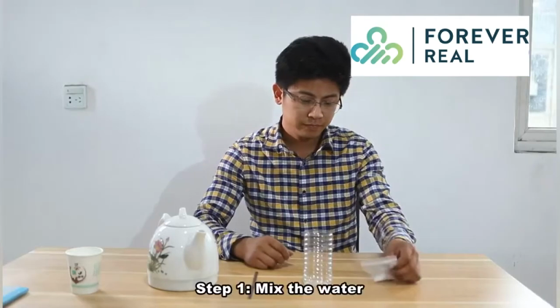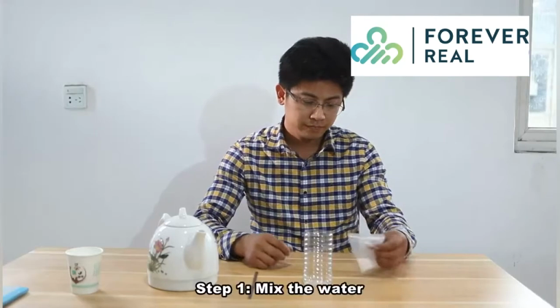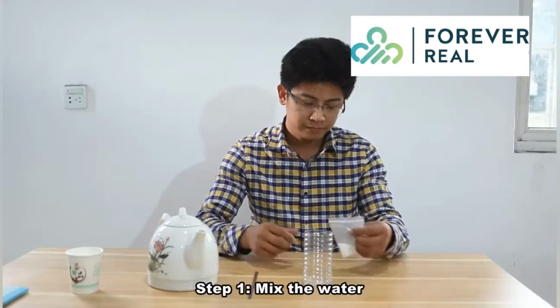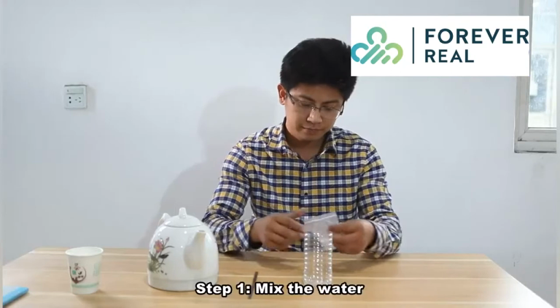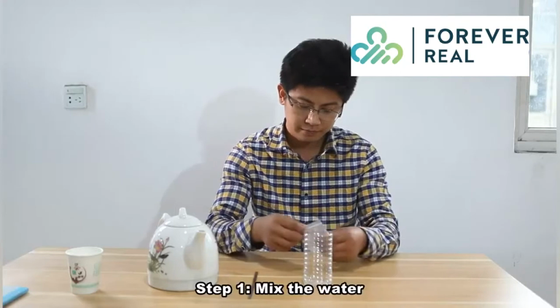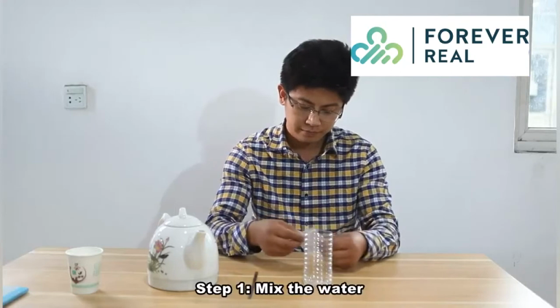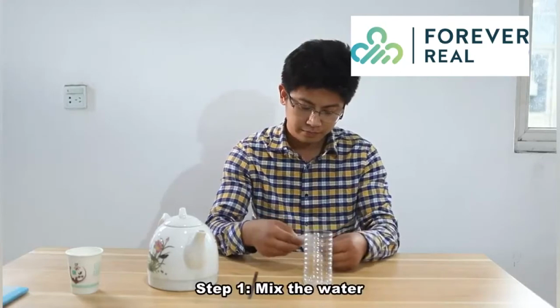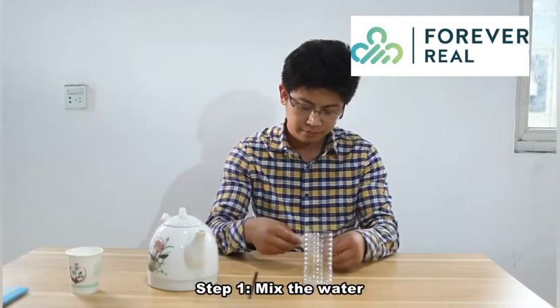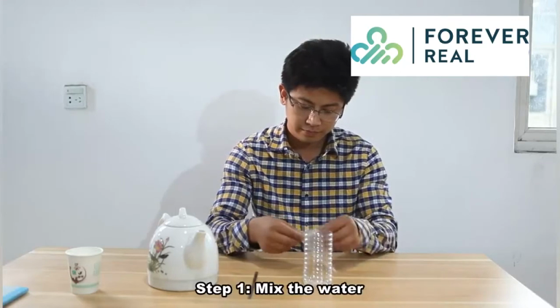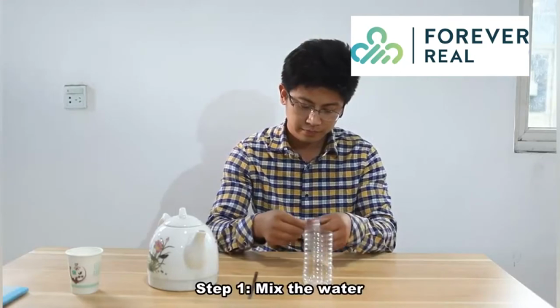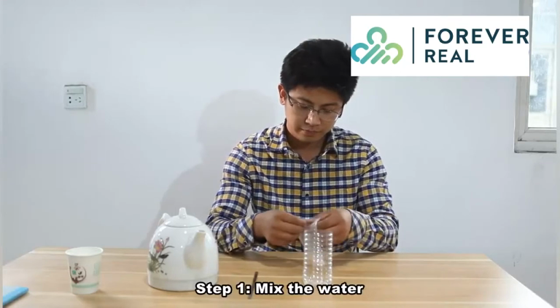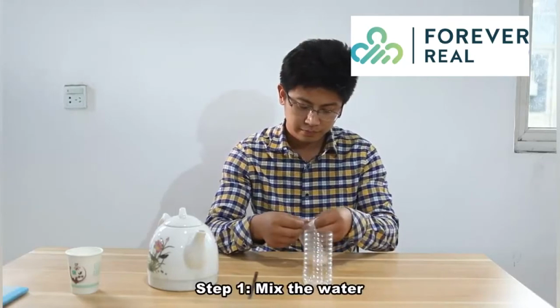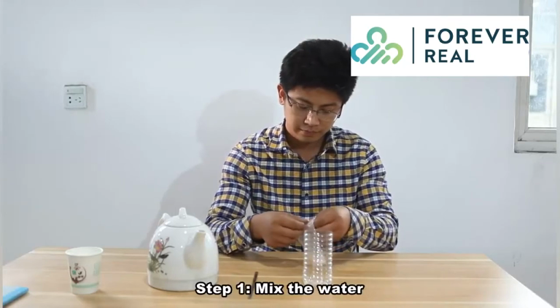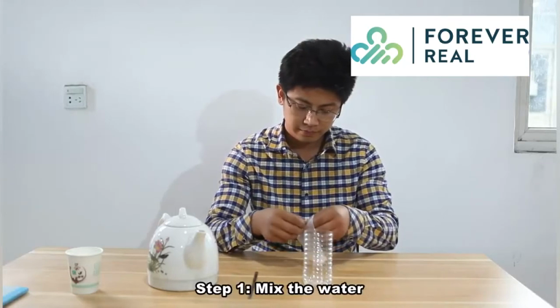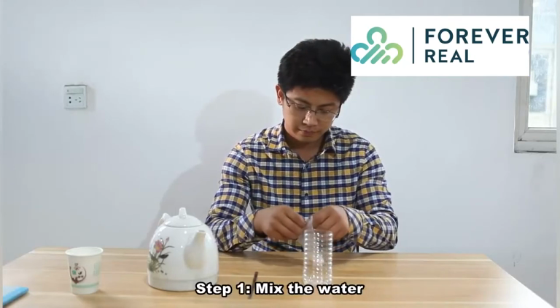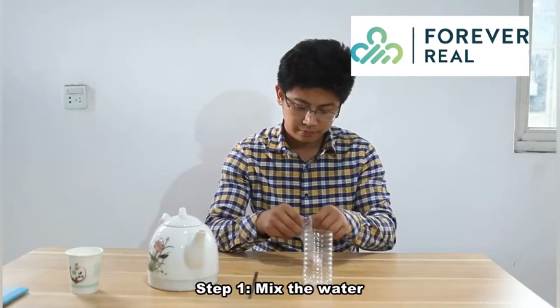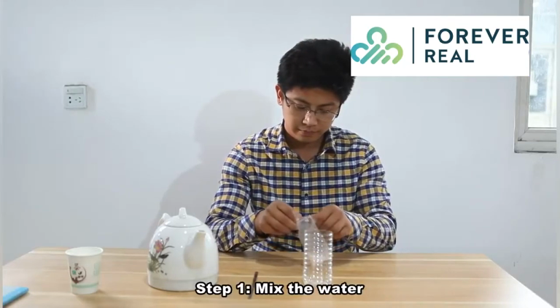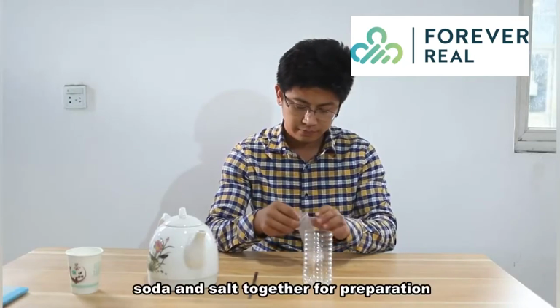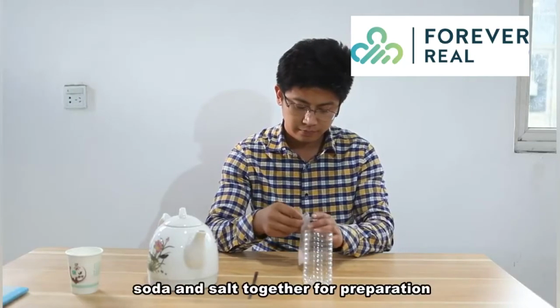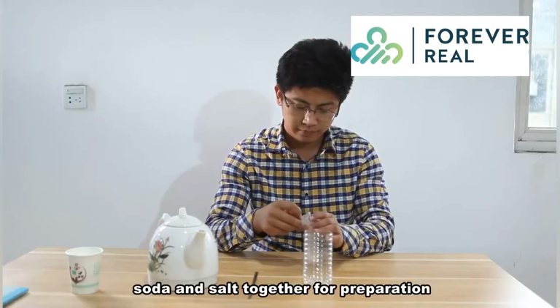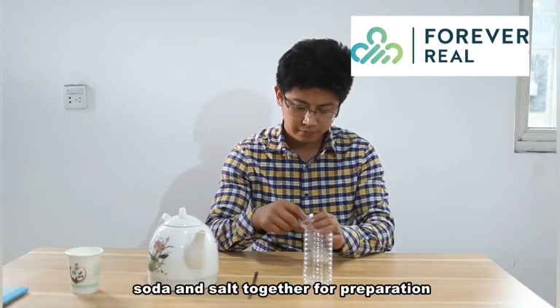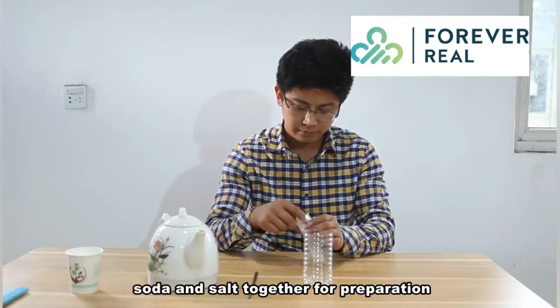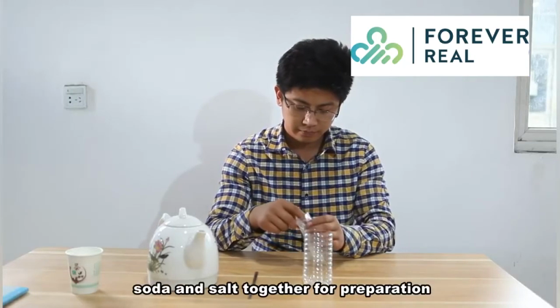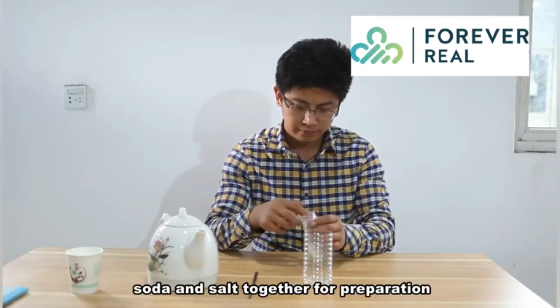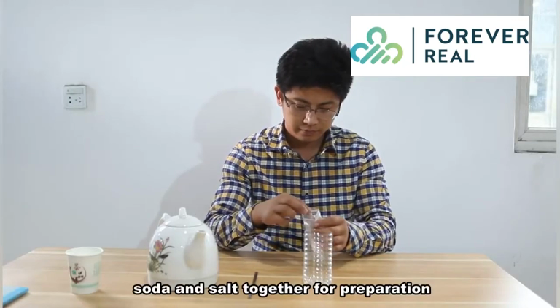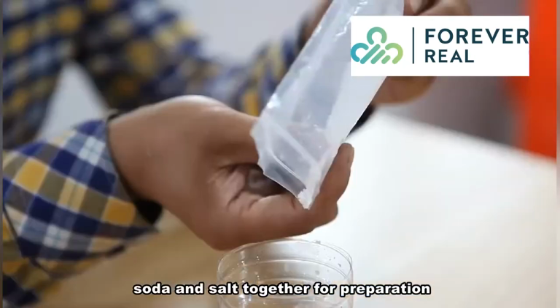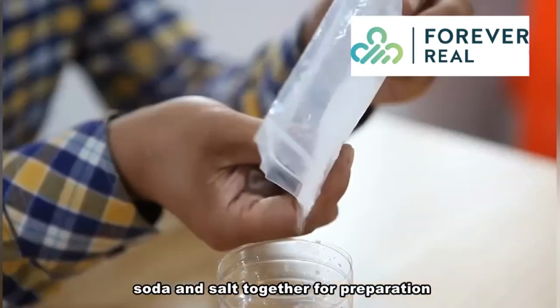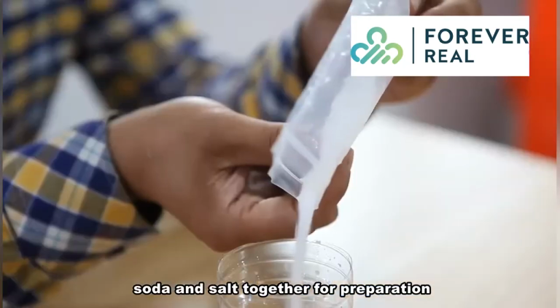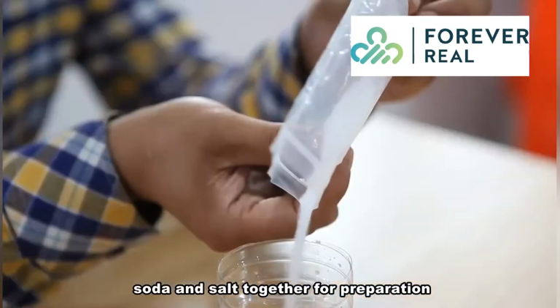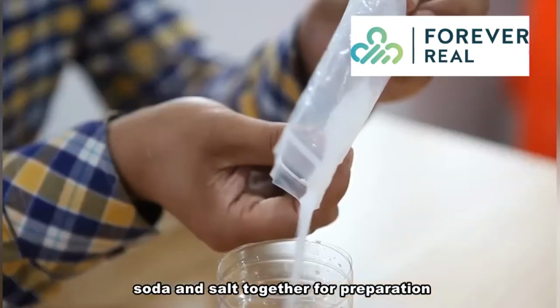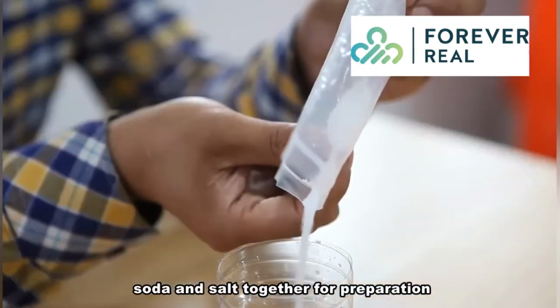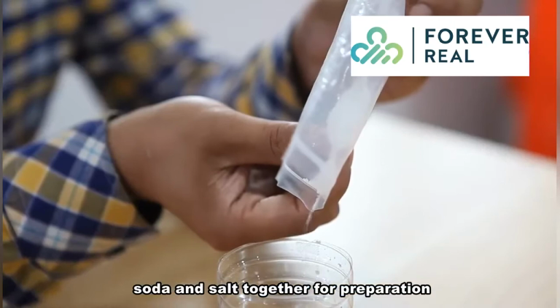Step 1. Mix the water, soda, and salt together for preparation.